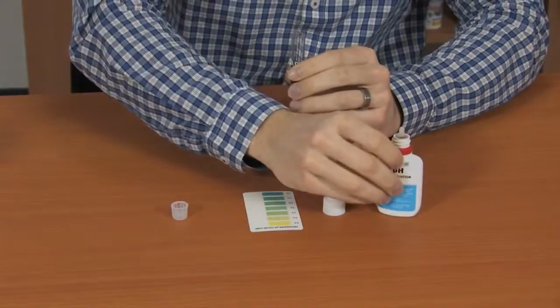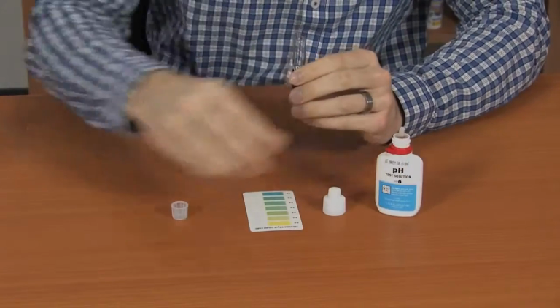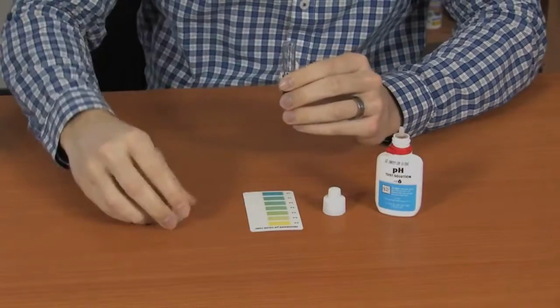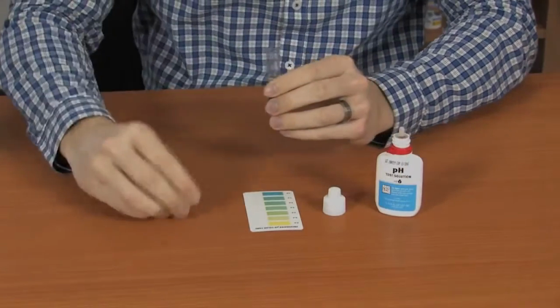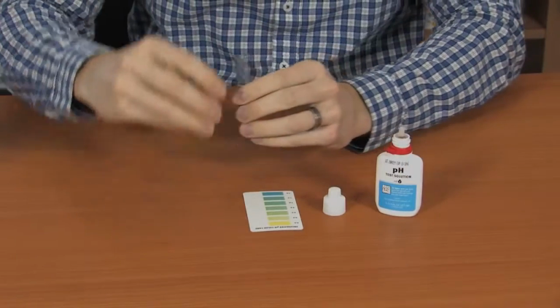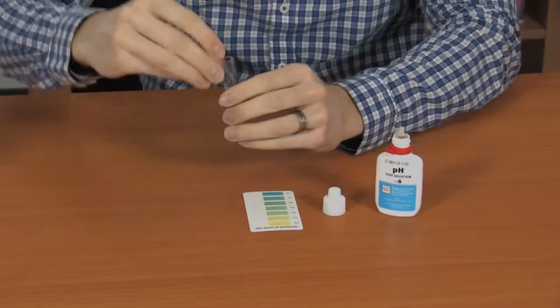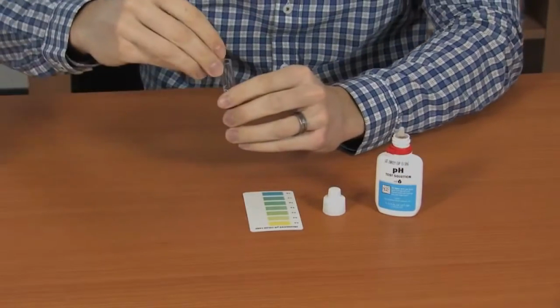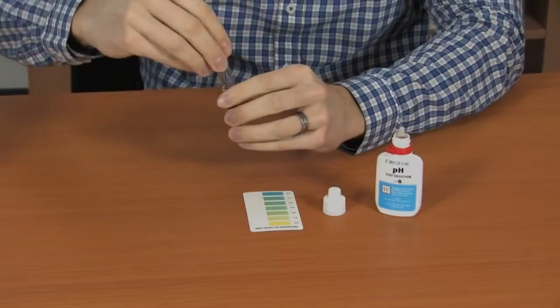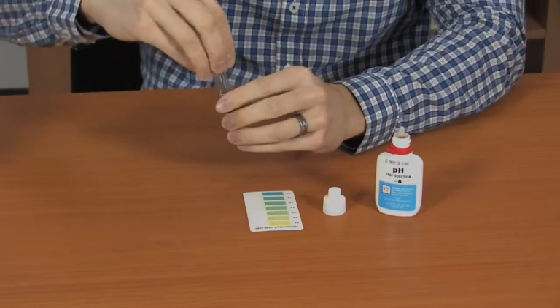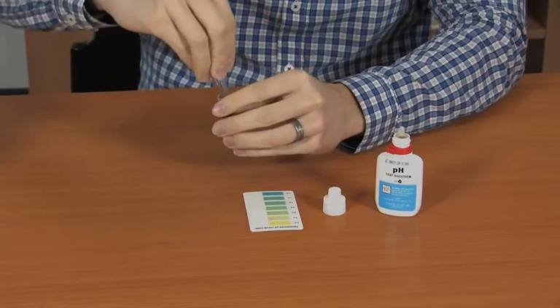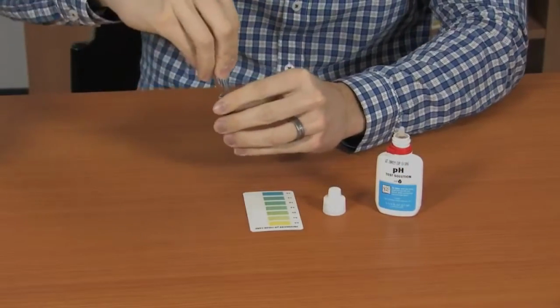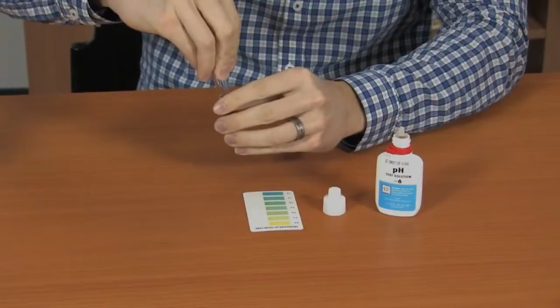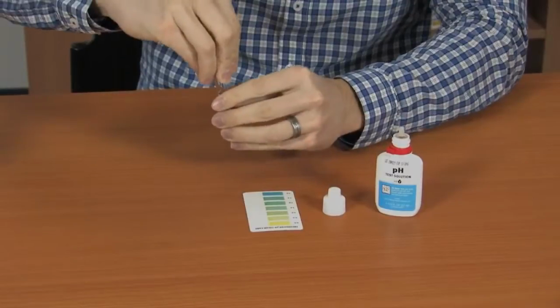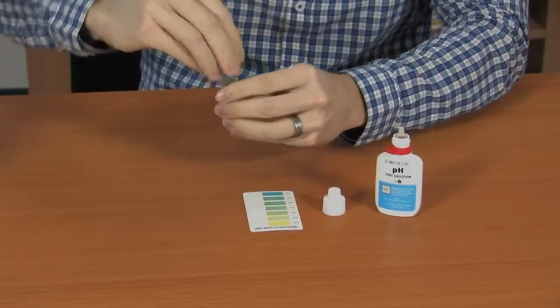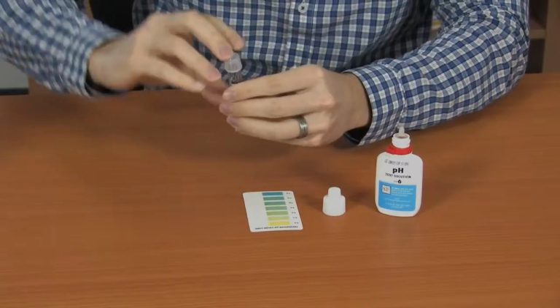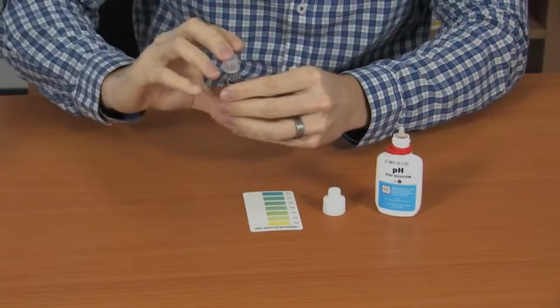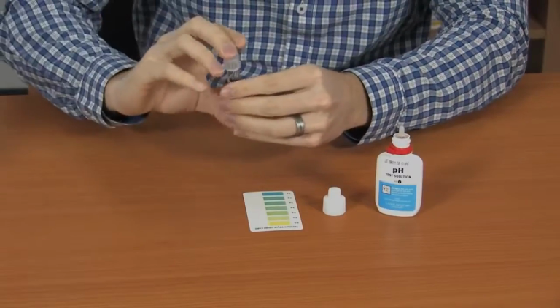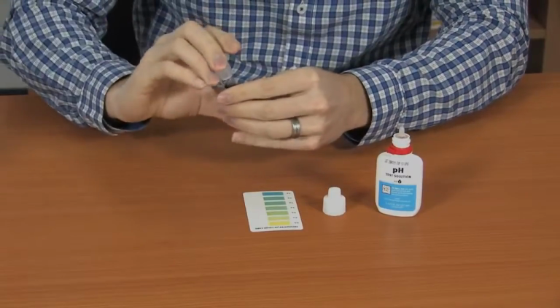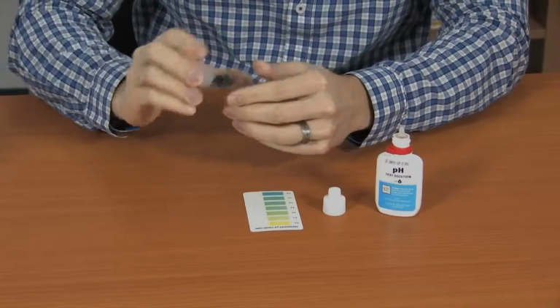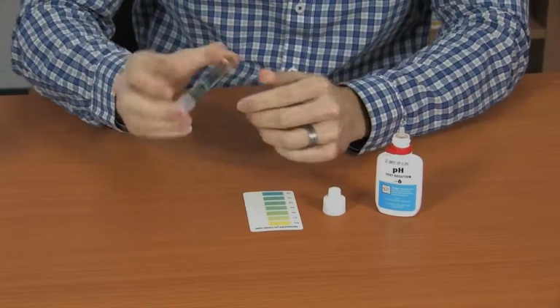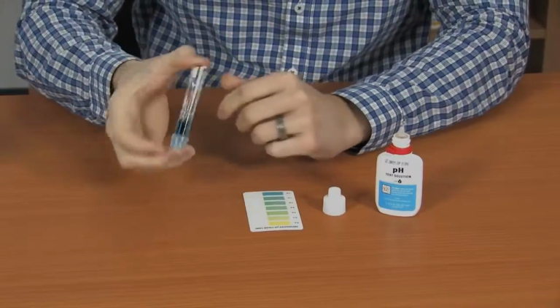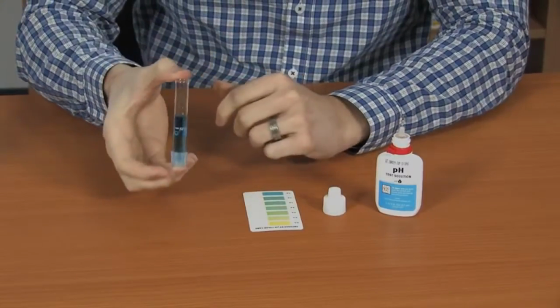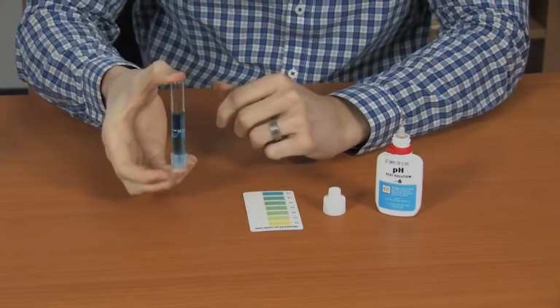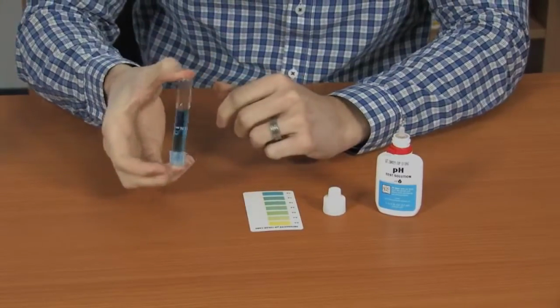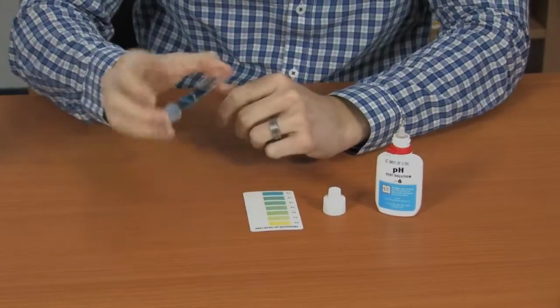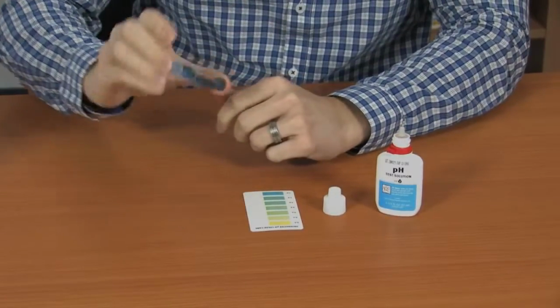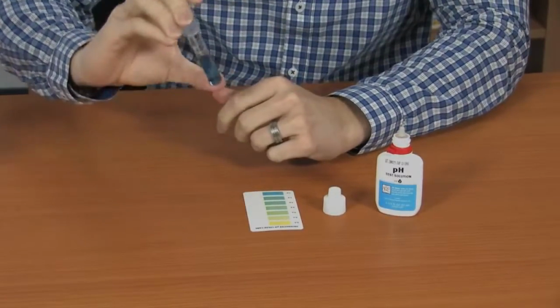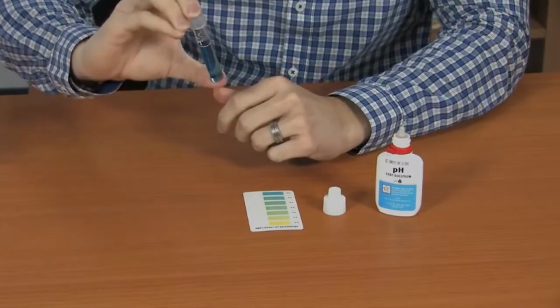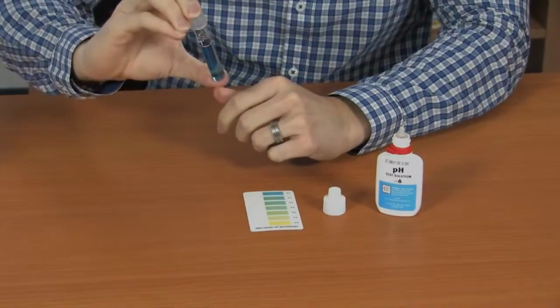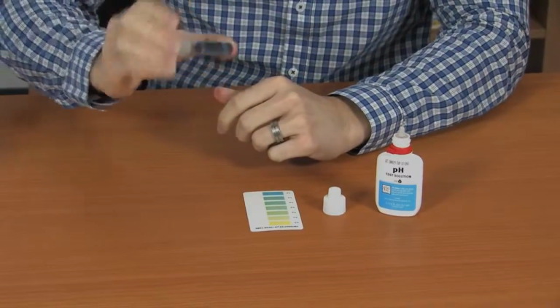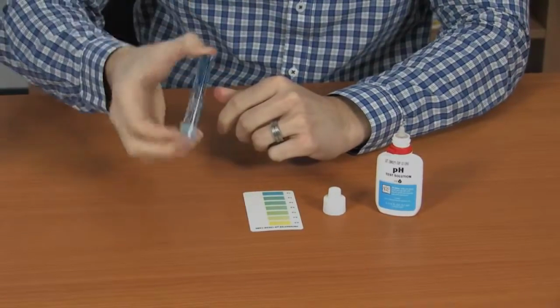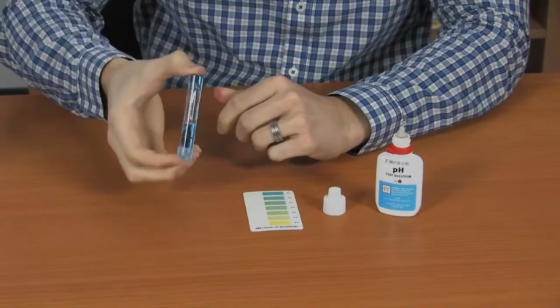Cap and shake the test tube. The color will develop immediately.